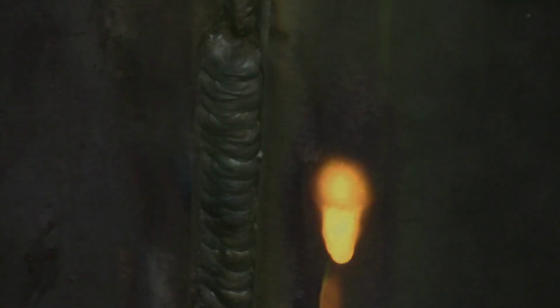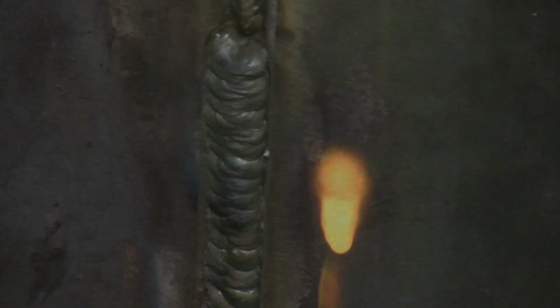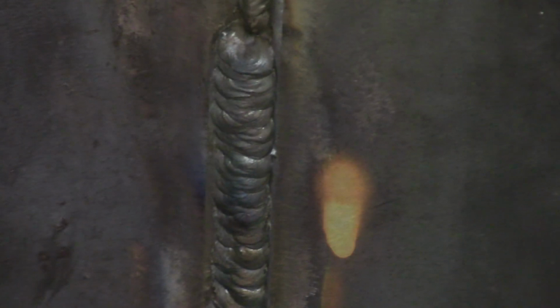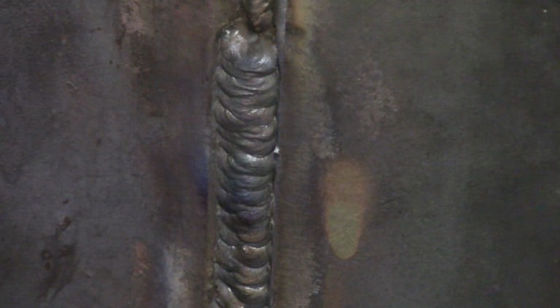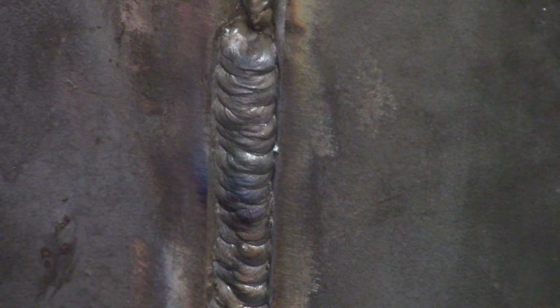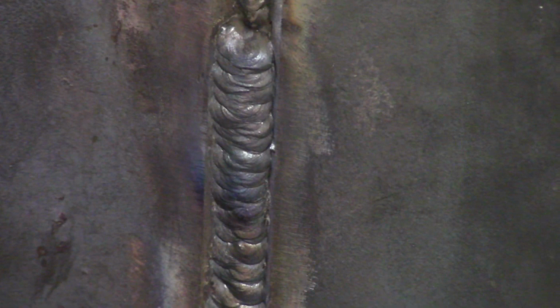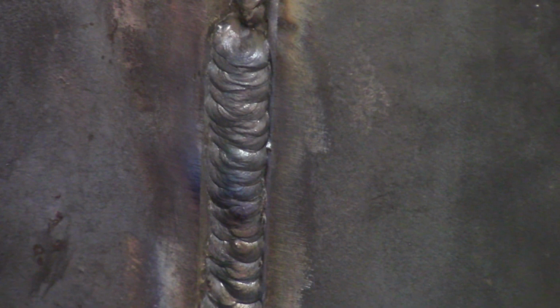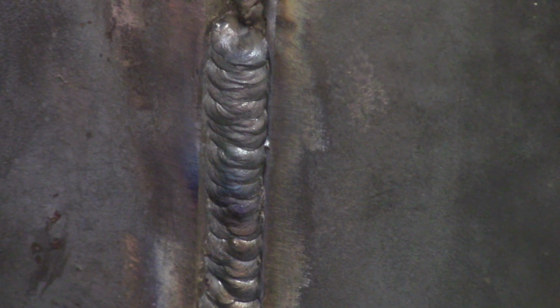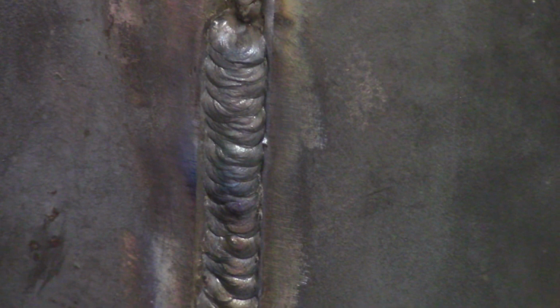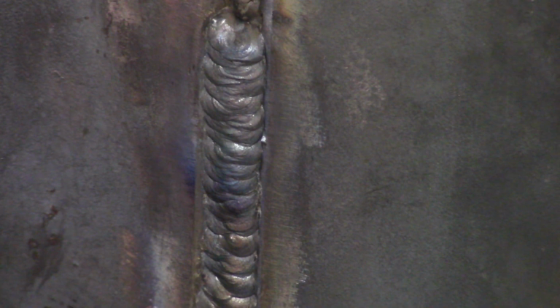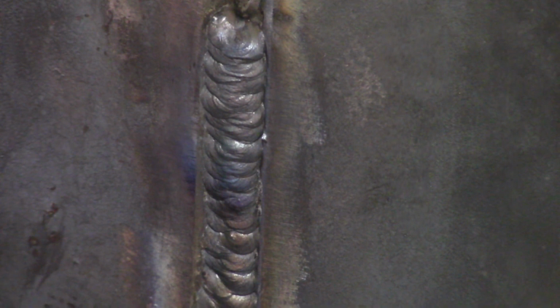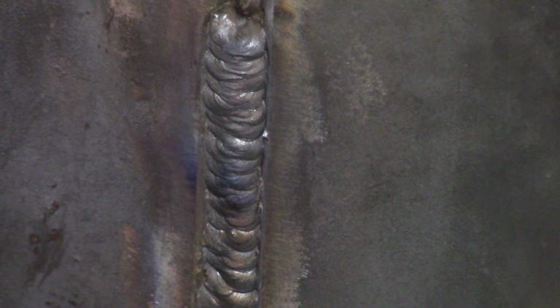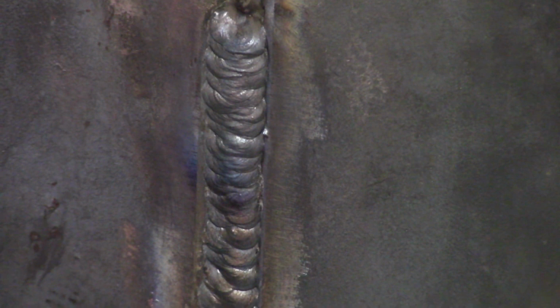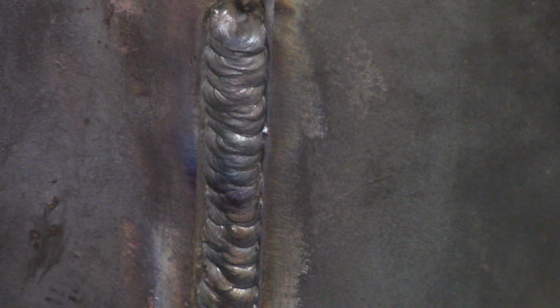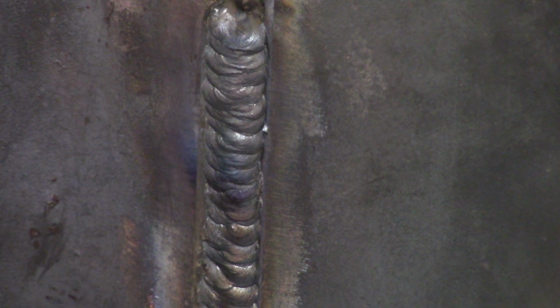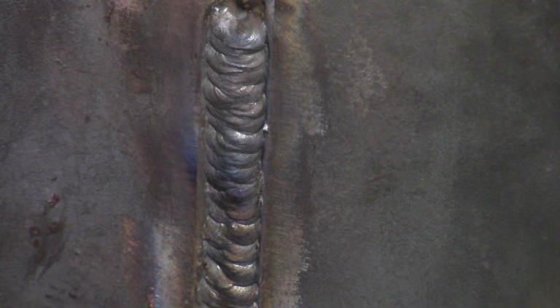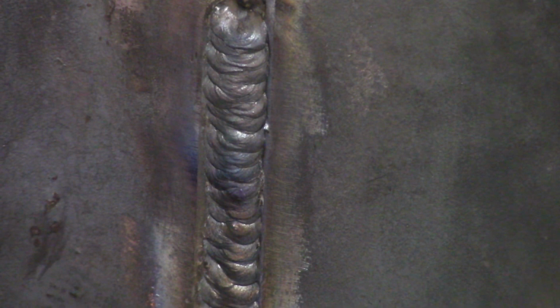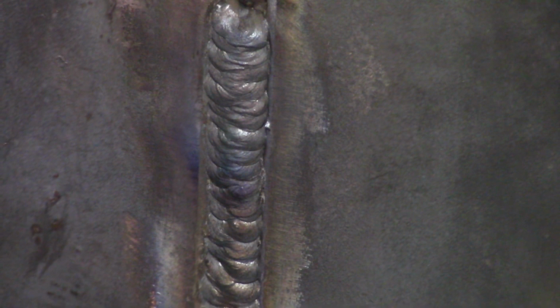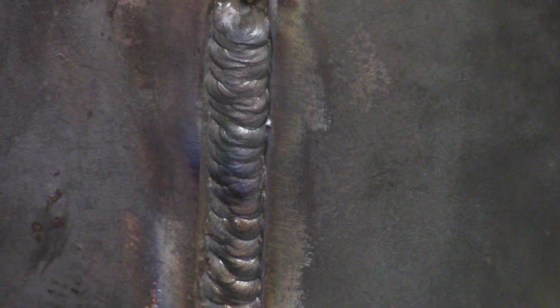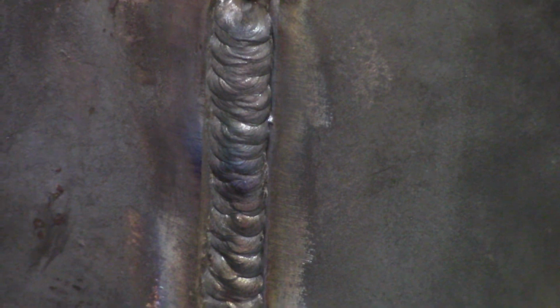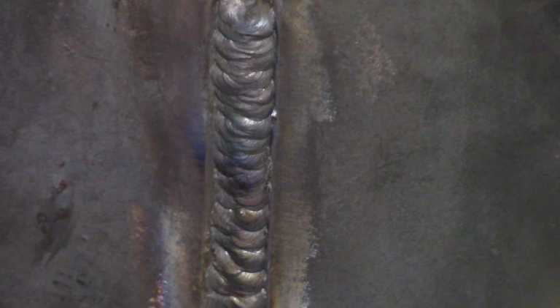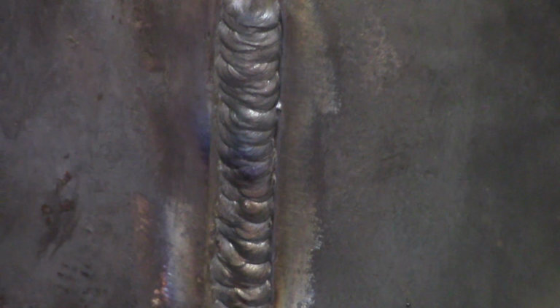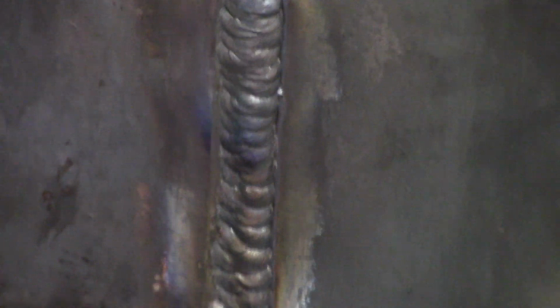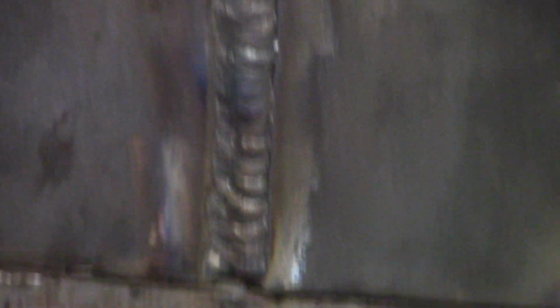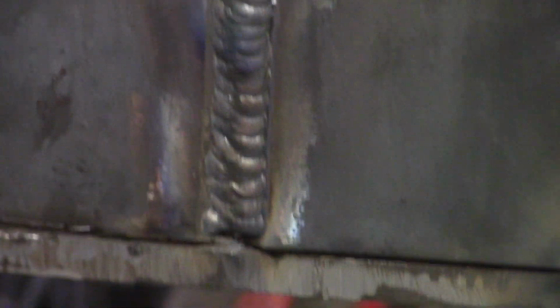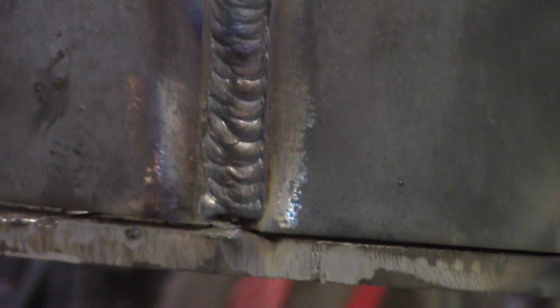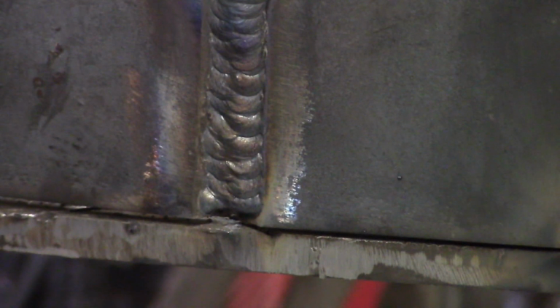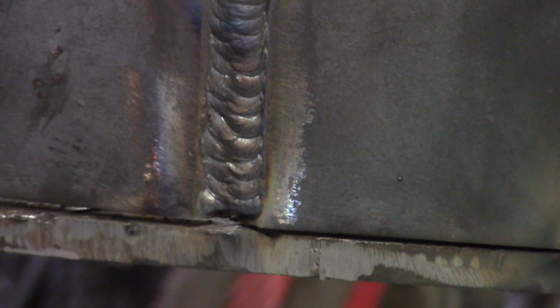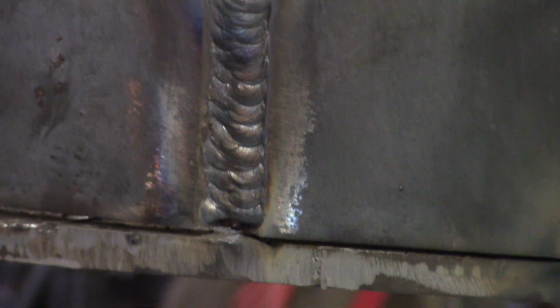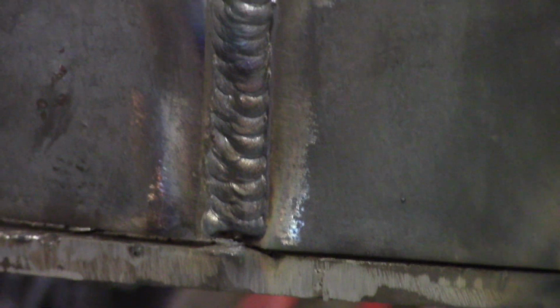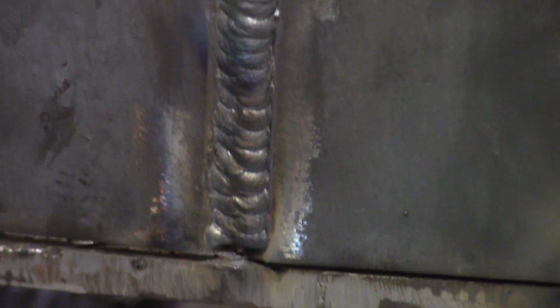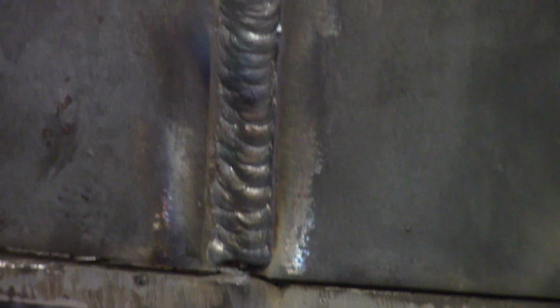That's our second pass of 7018 — it's going to take two rods. We got about halfway up, so we're going to get a new rod going and finish her up.